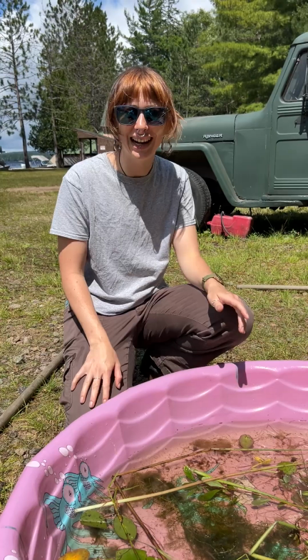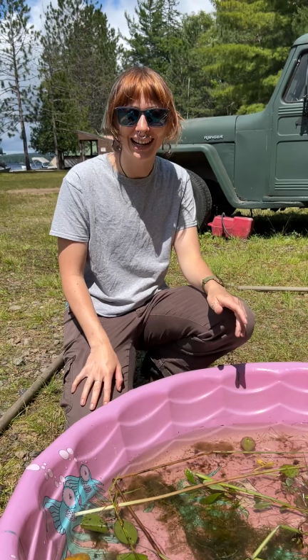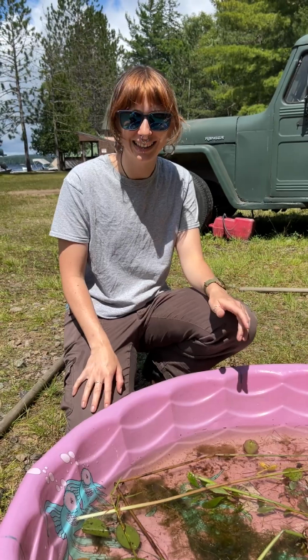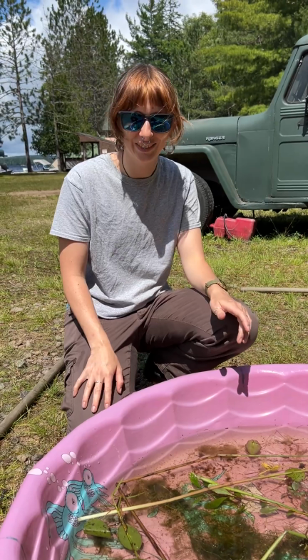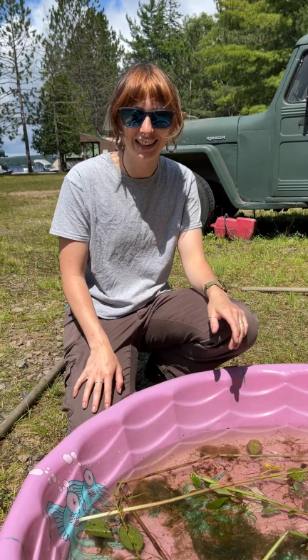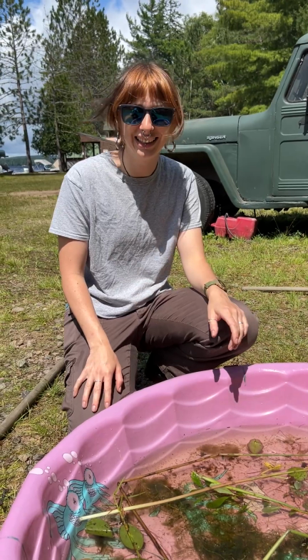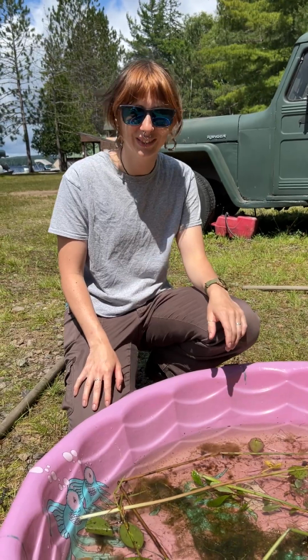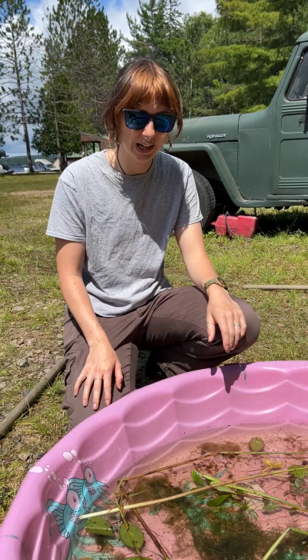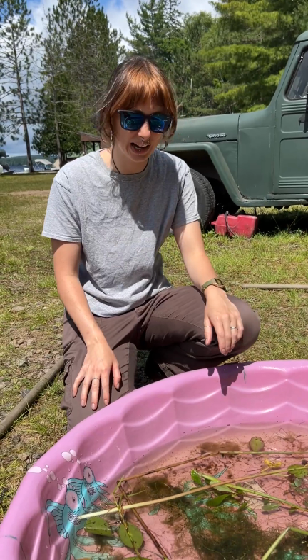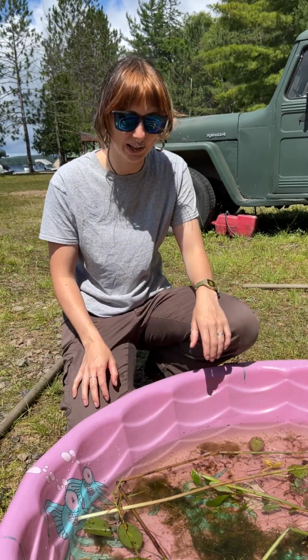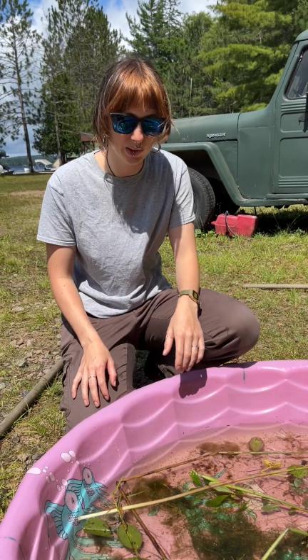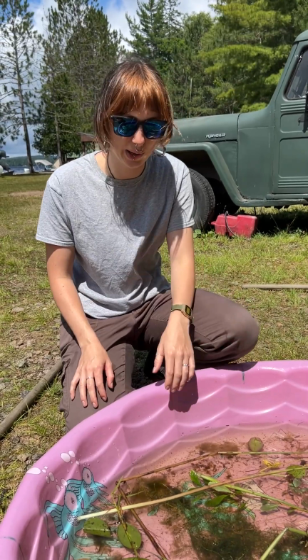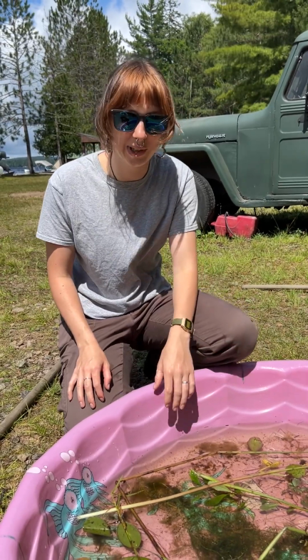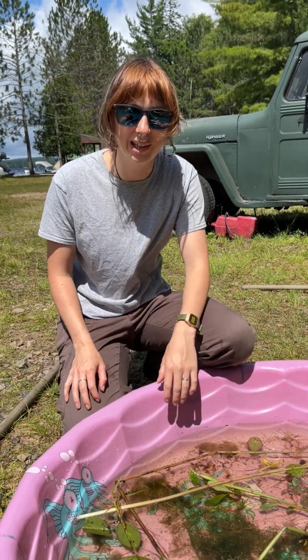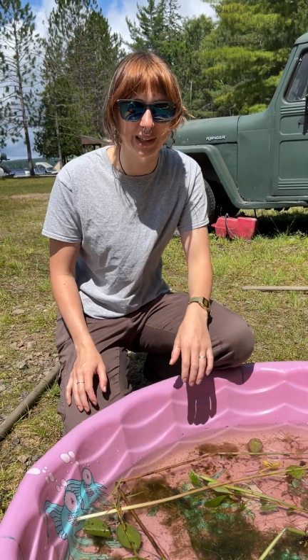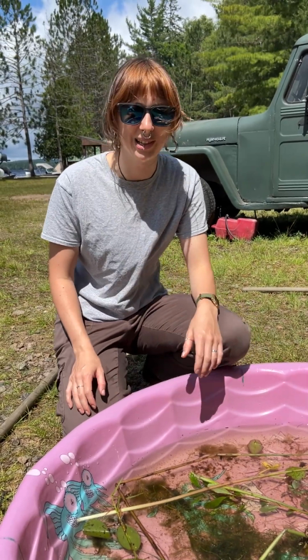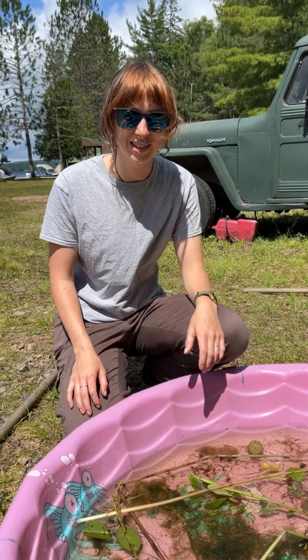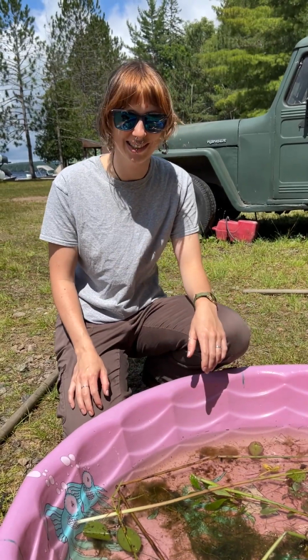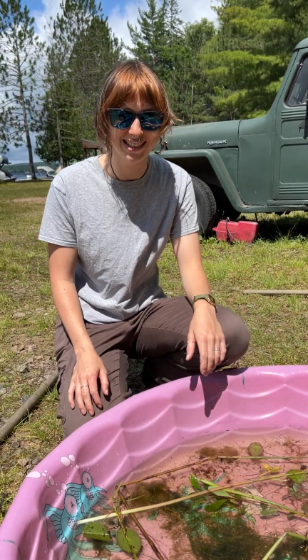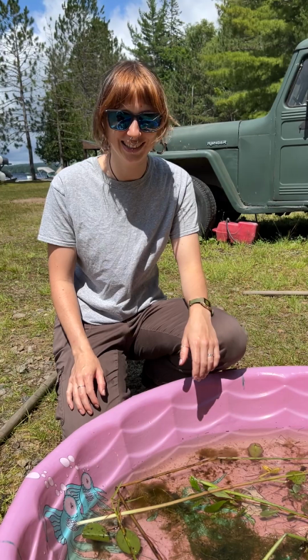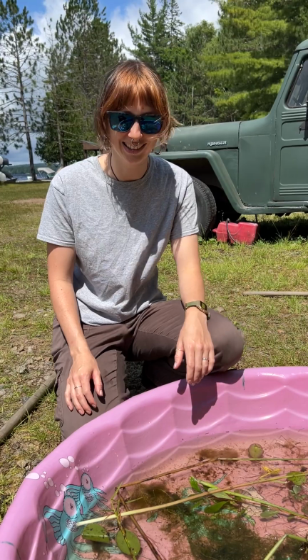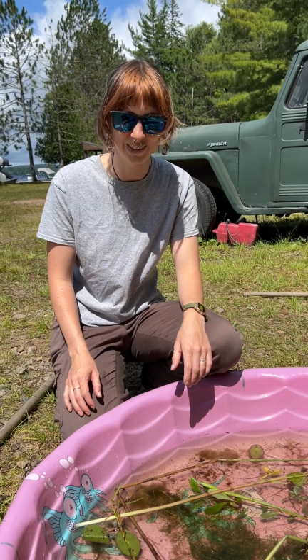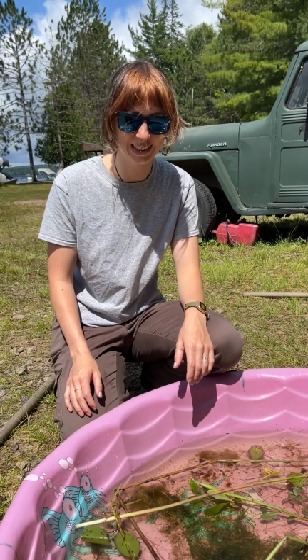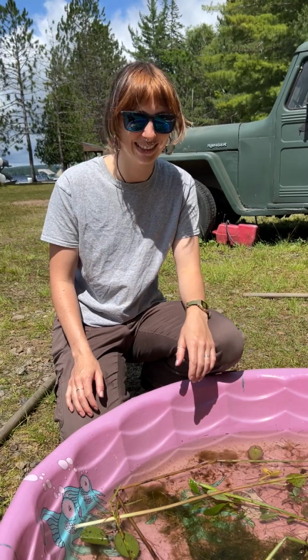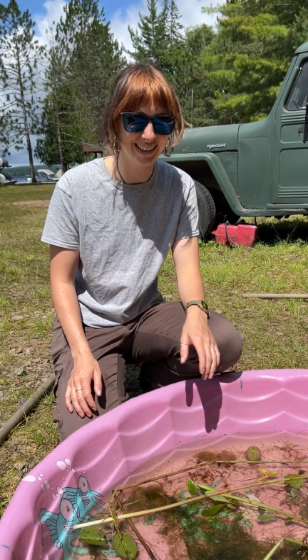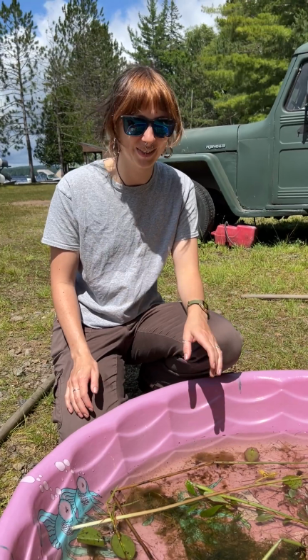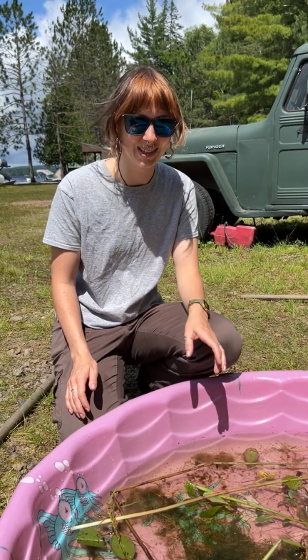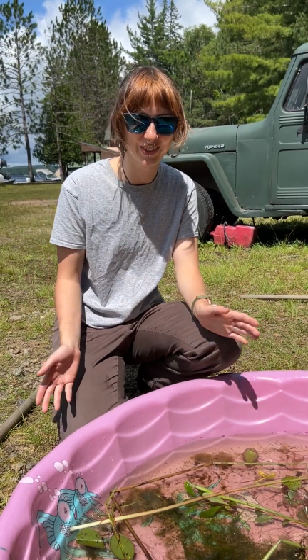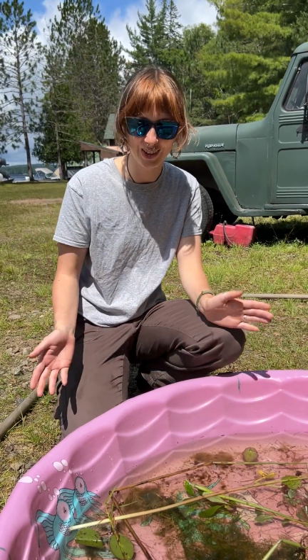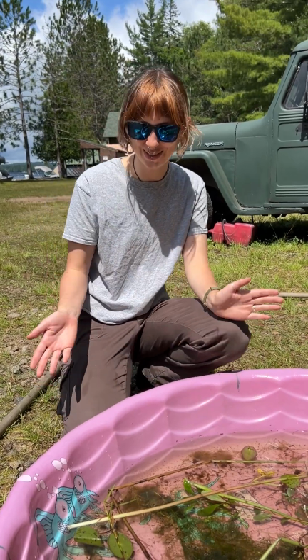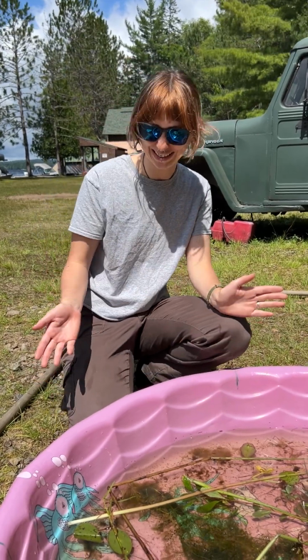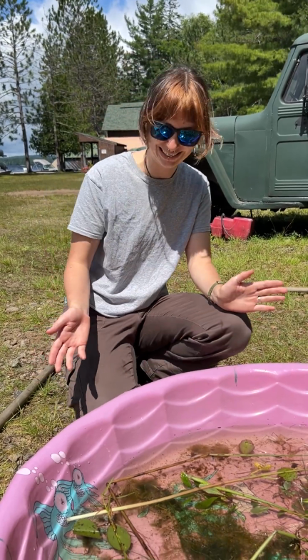Hi, I'm Hannah. We're at the Cranberry Lake Biological Station, and we're going to identify some aquatic plants.